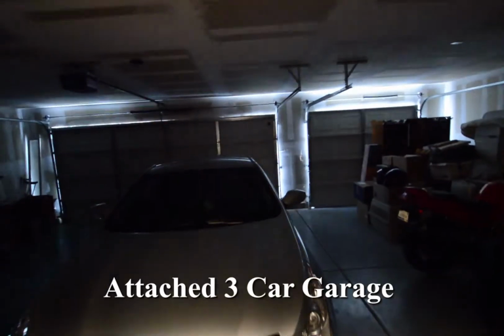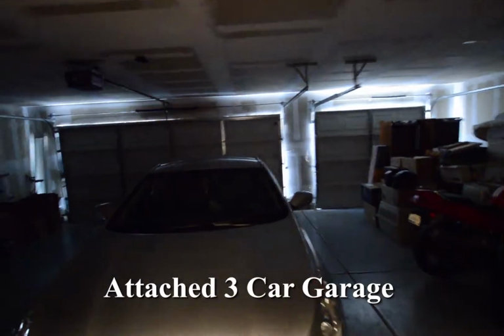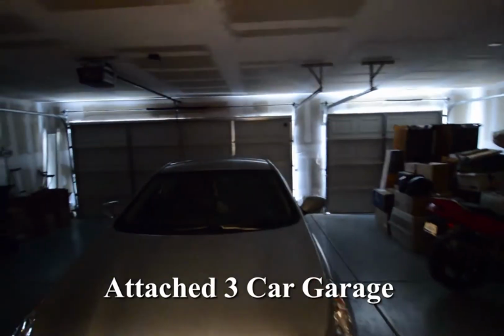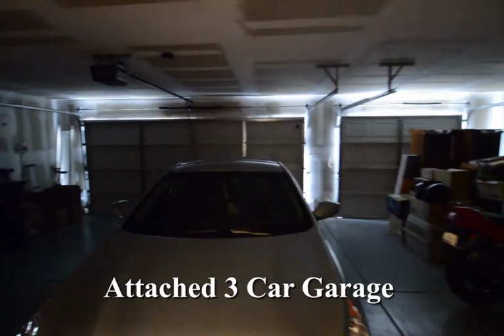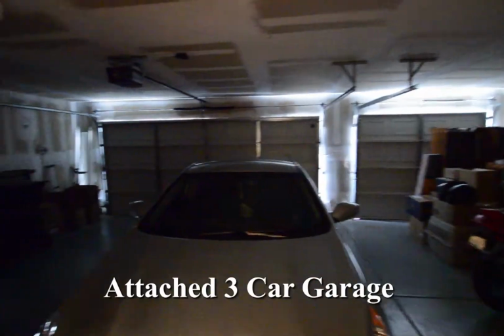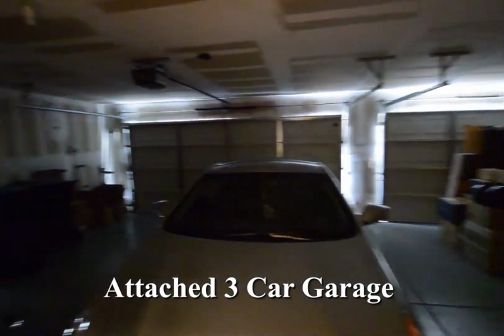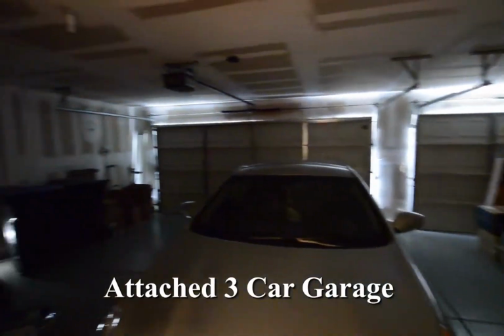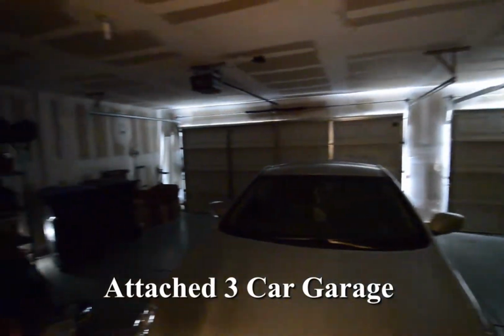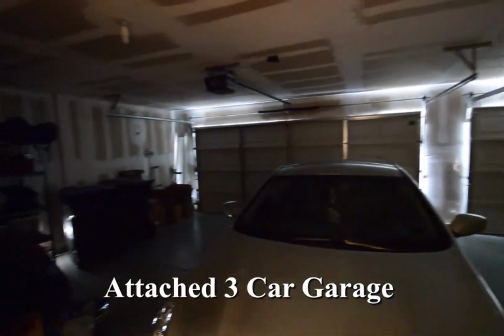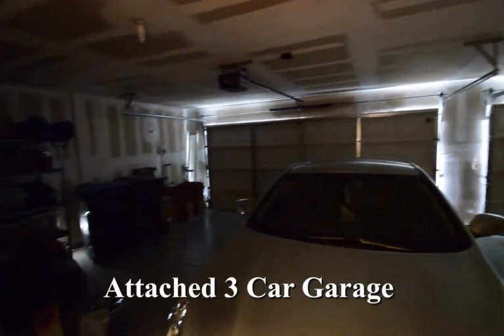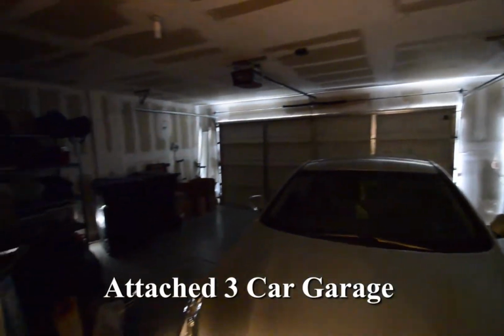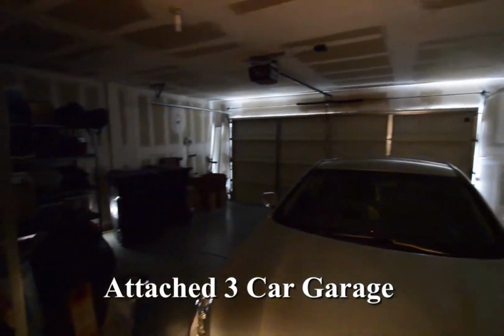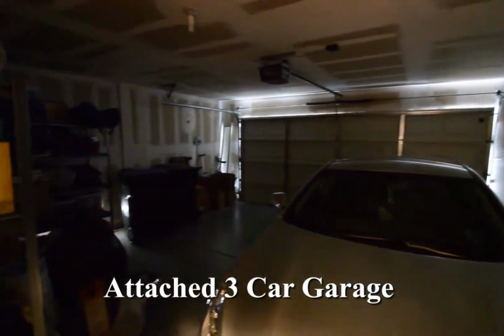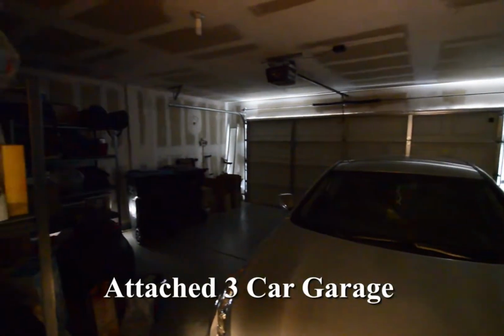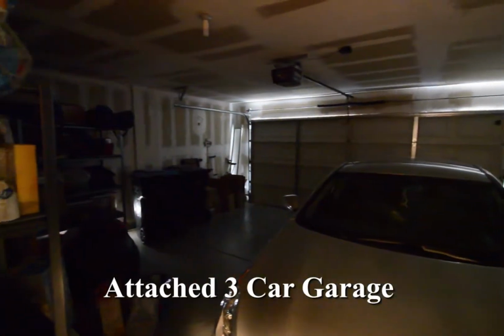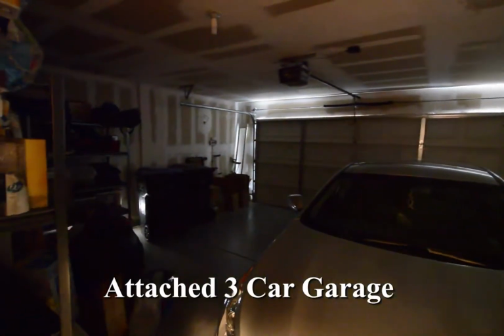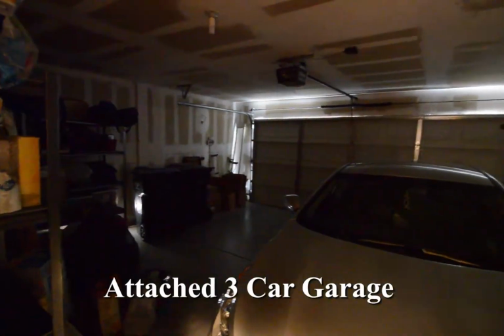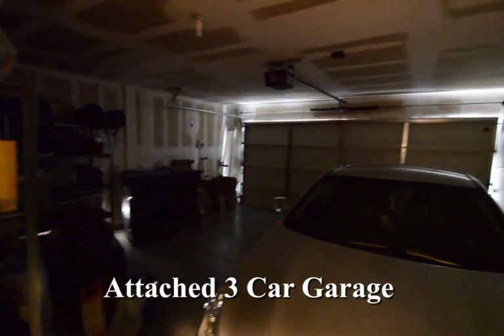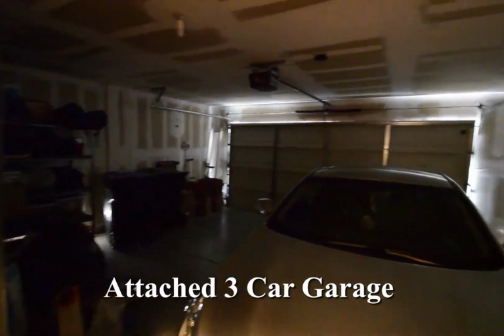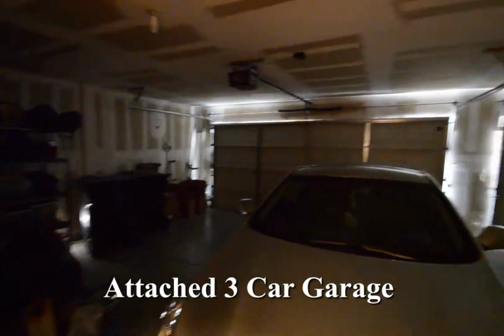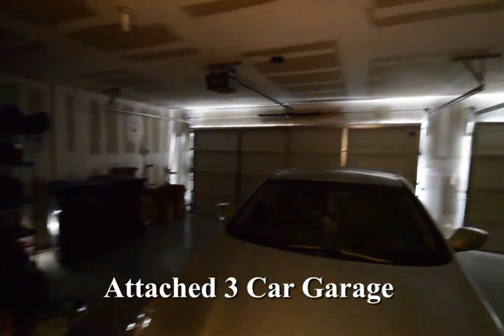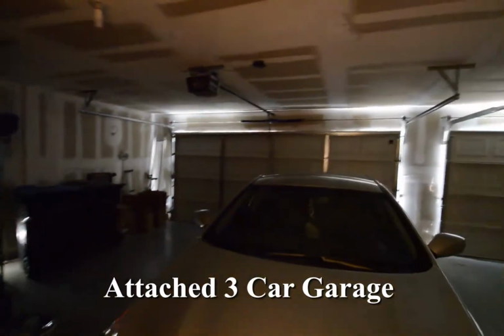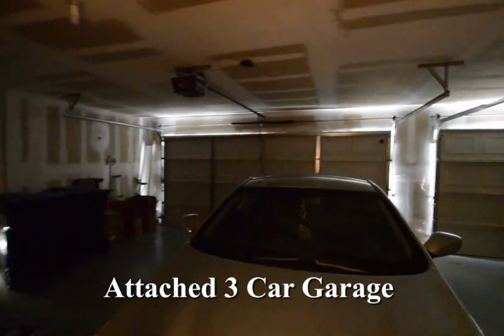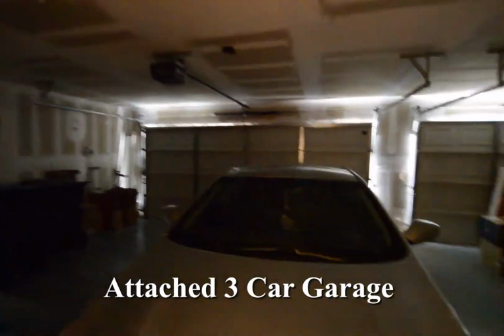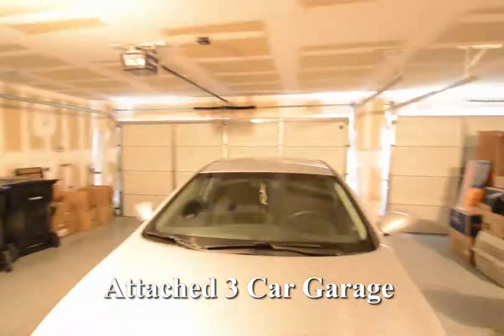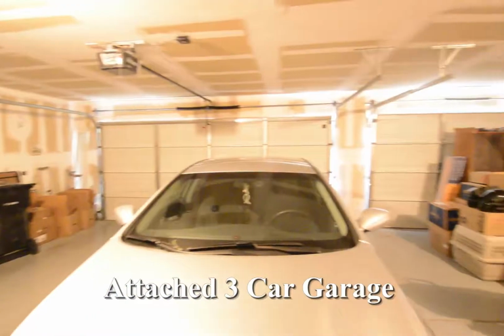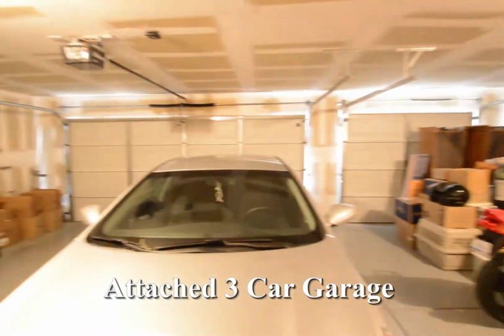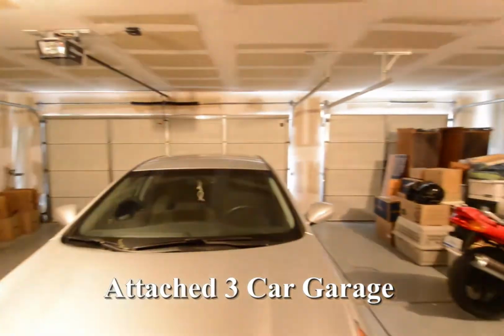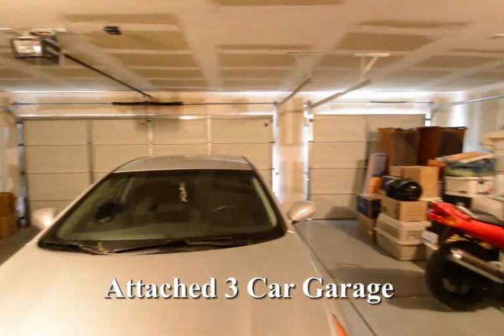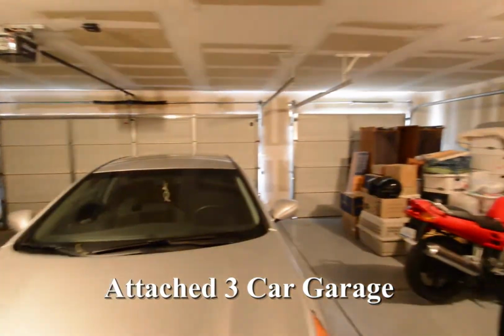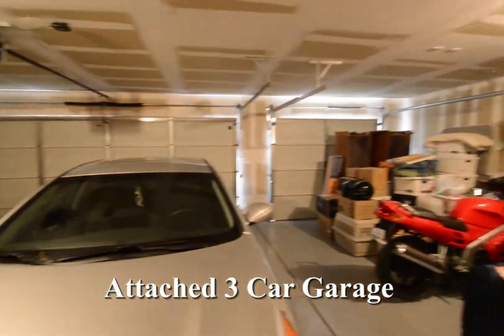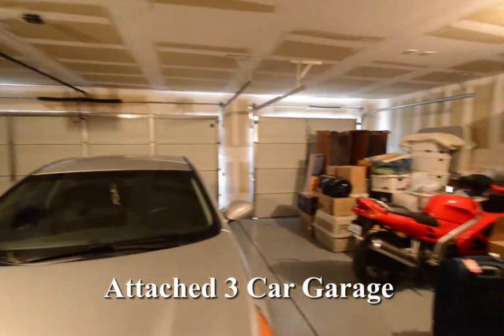The attached three-car garage has an auto door opener, auto light and direct entry to the home.